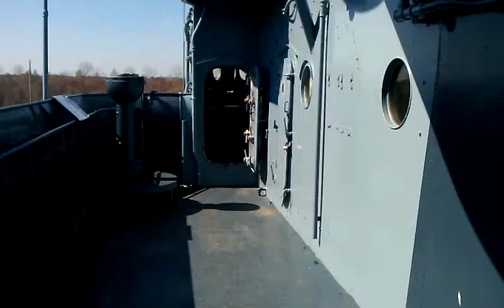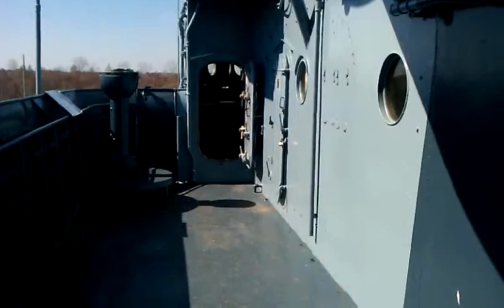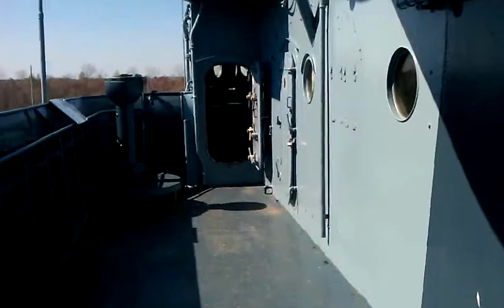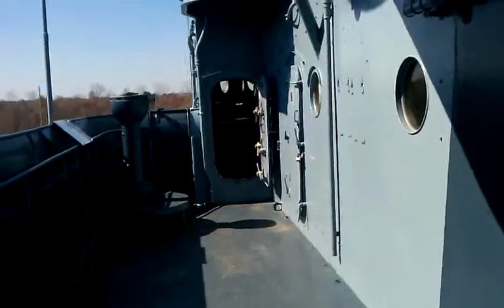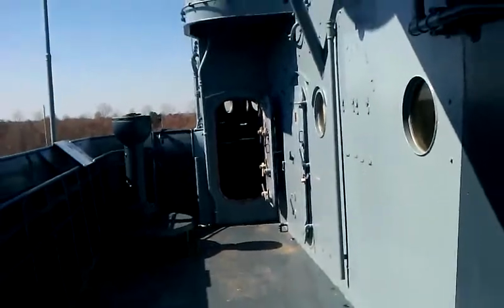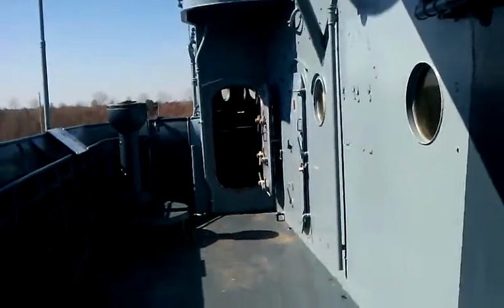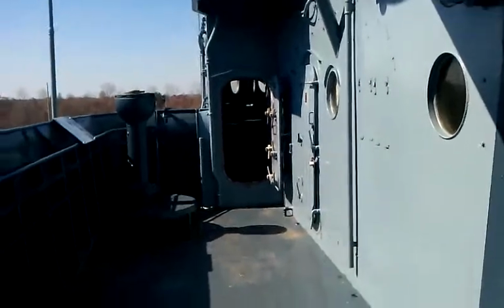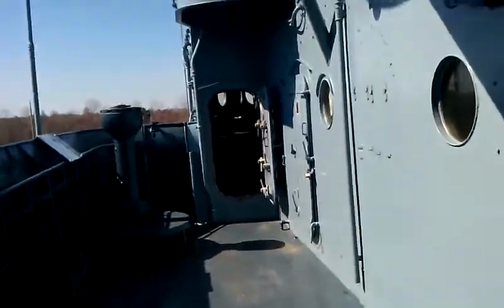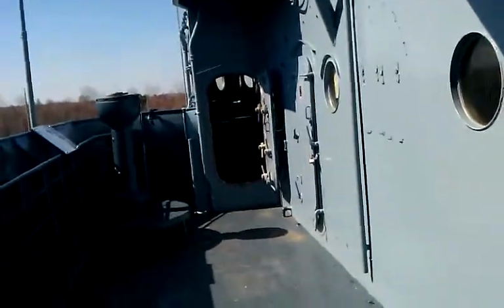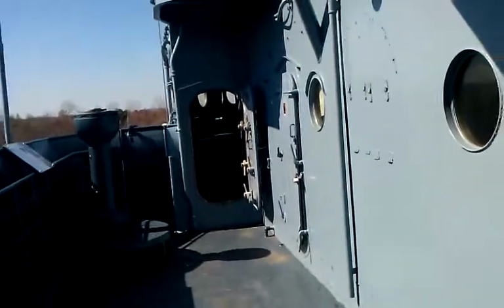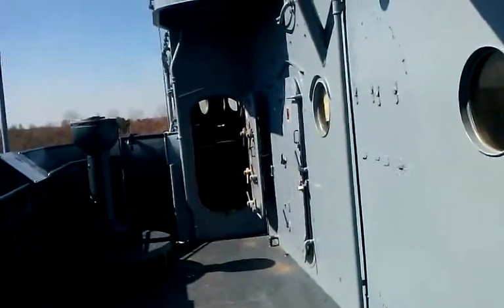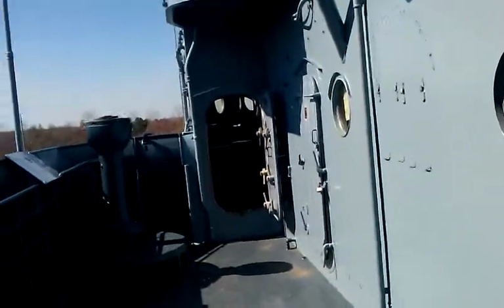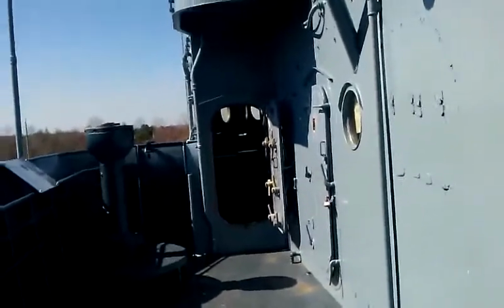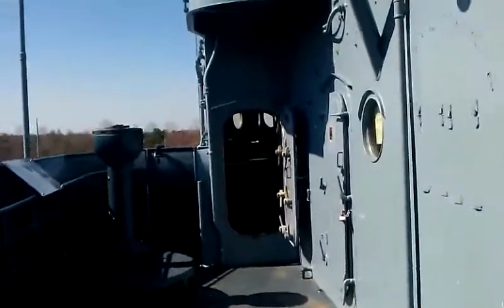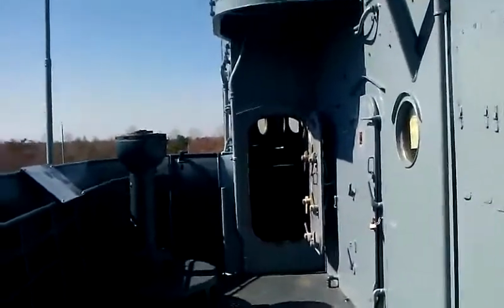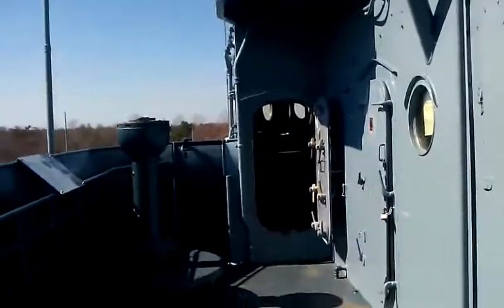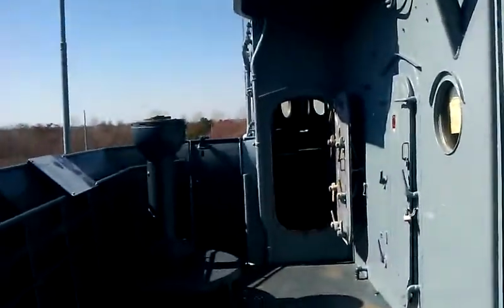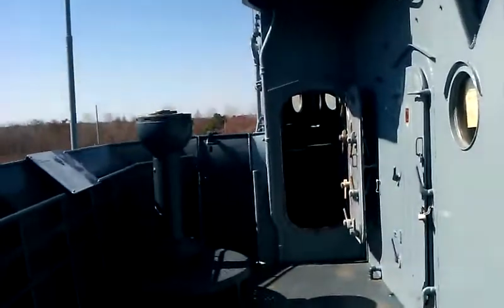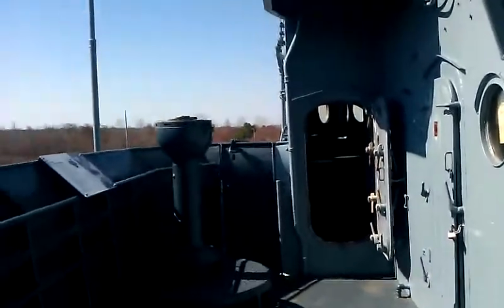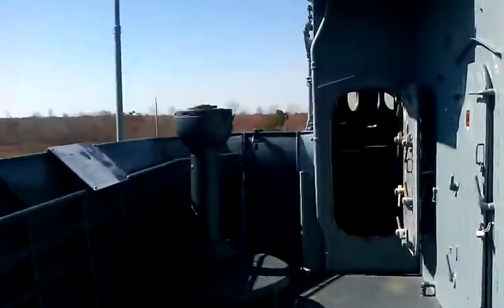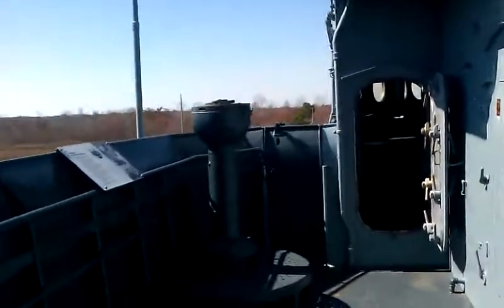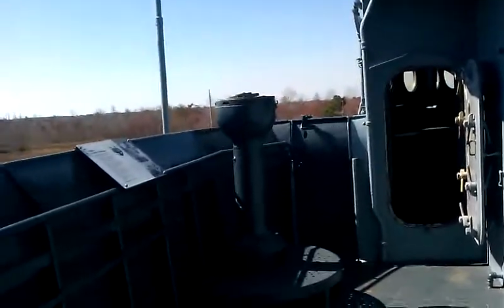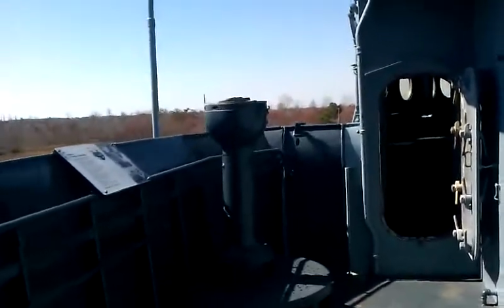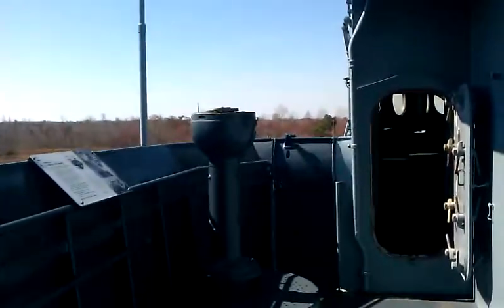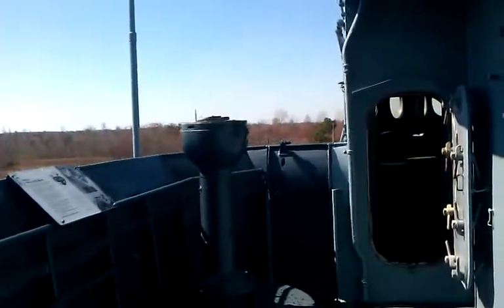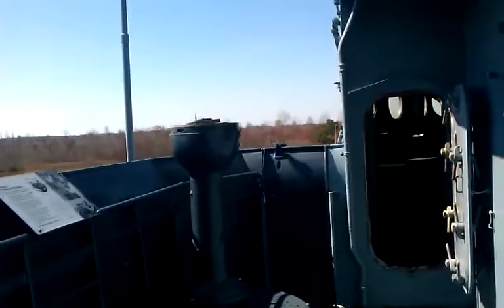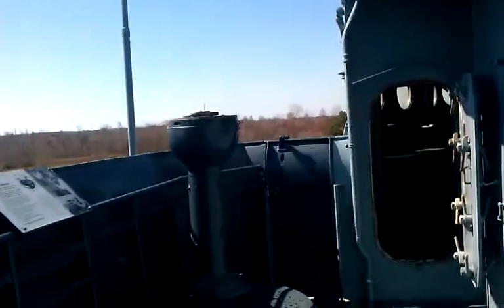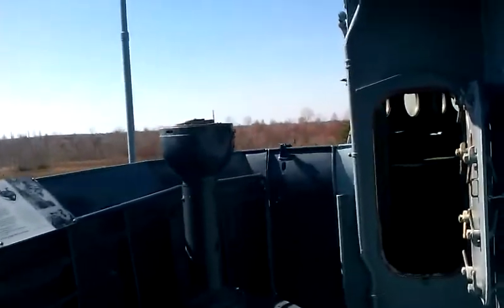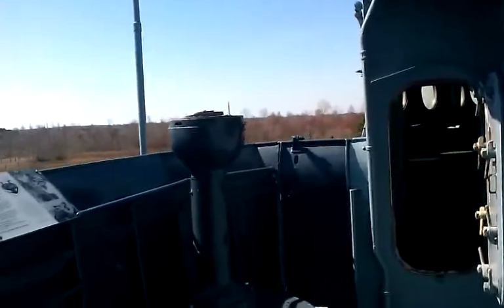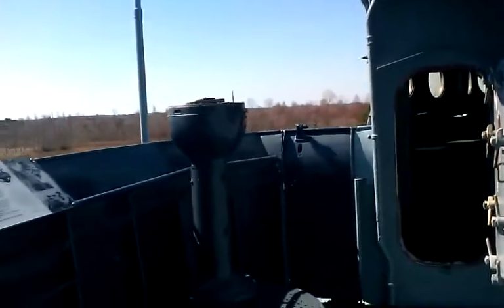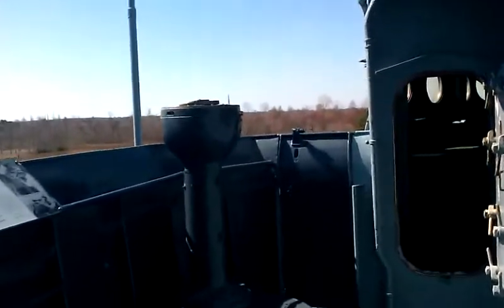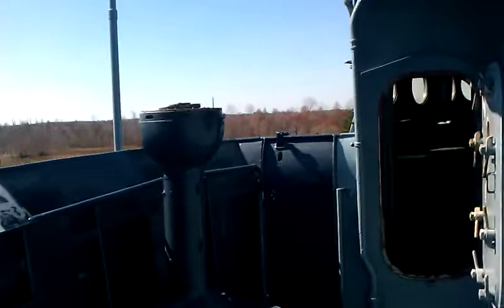Alright YouTube, back again. The USS North Carolina battleship in Wilmington, North Carolina.